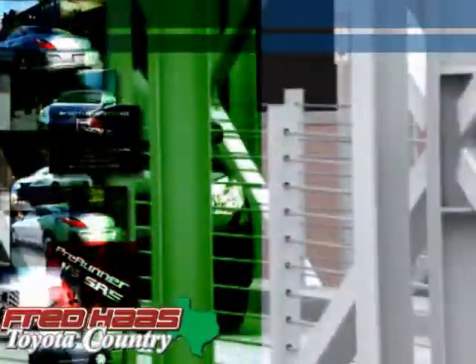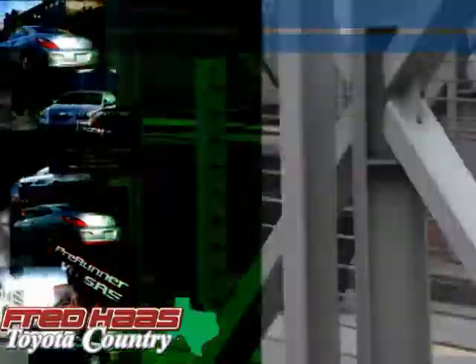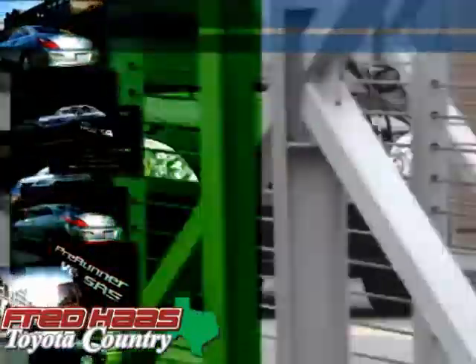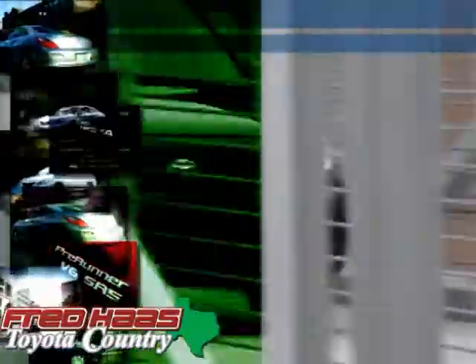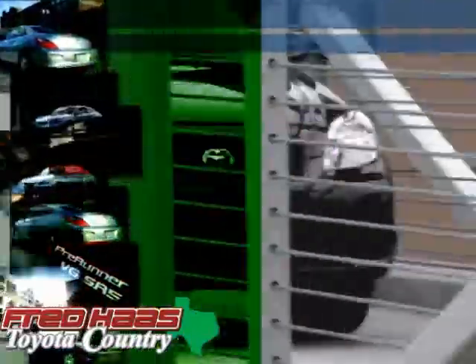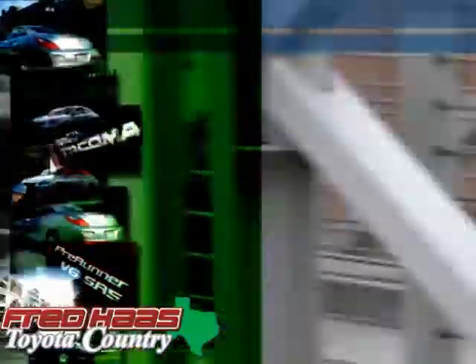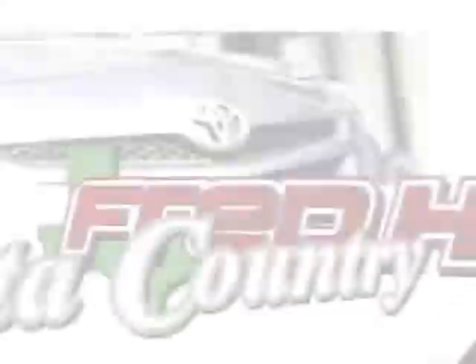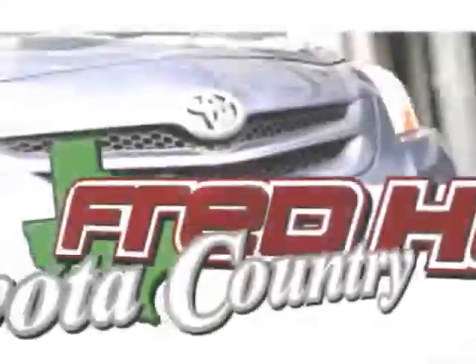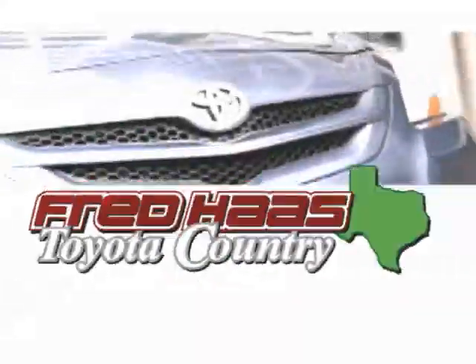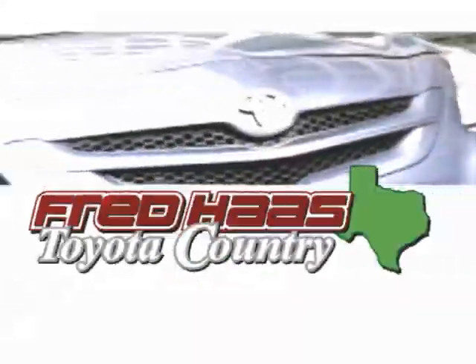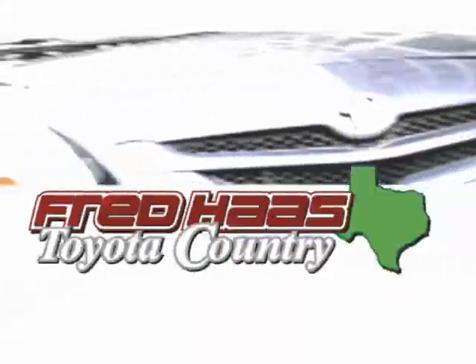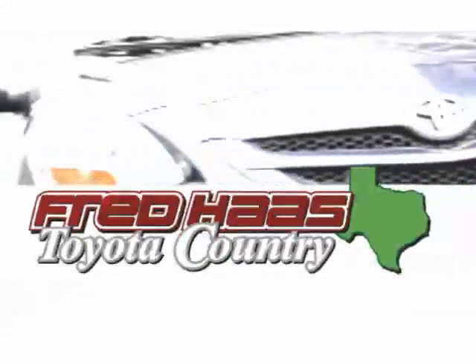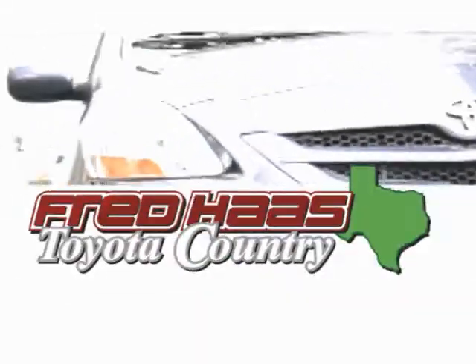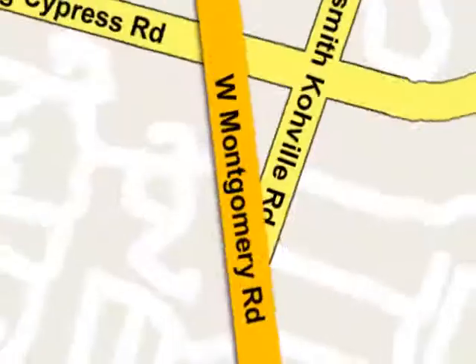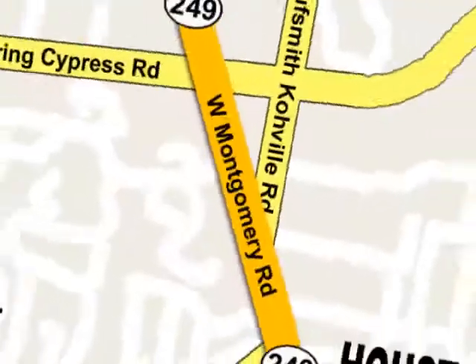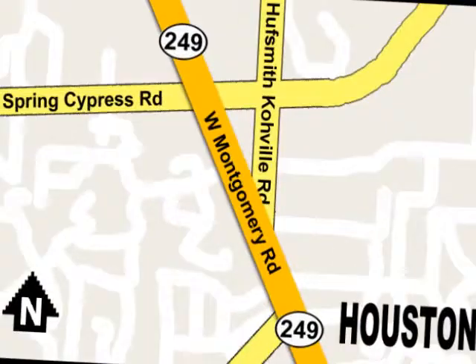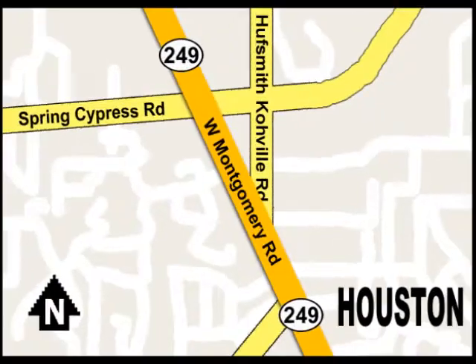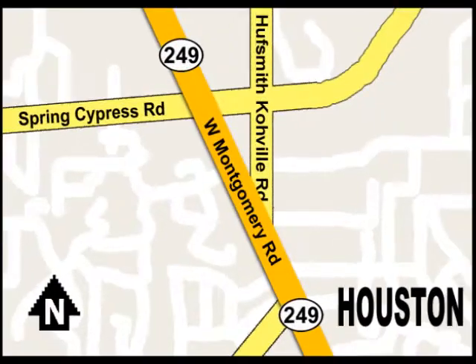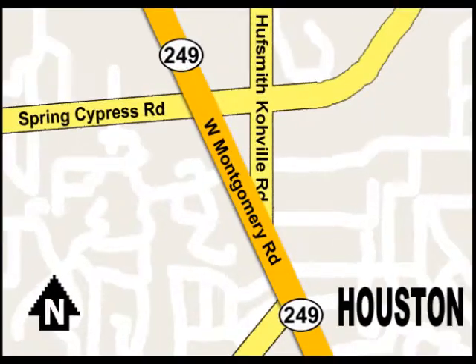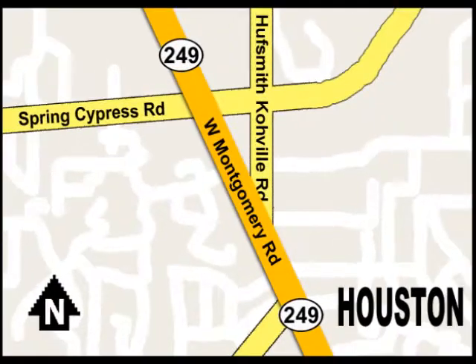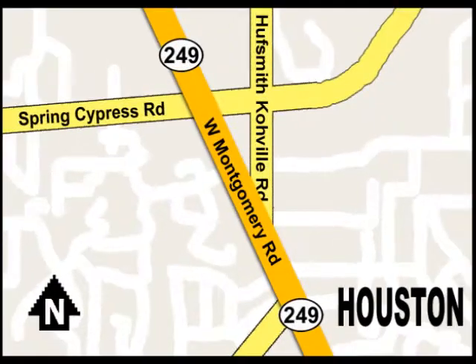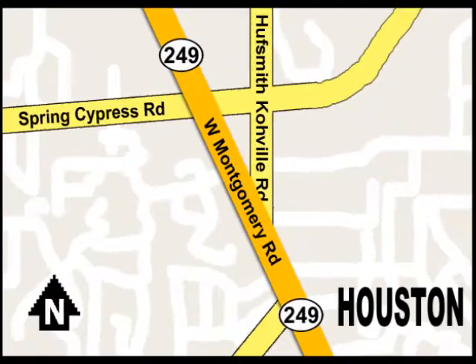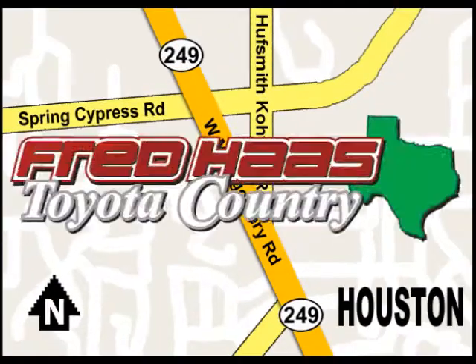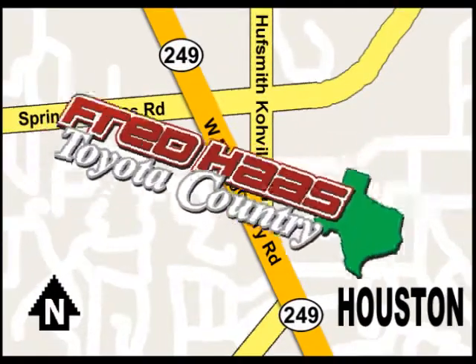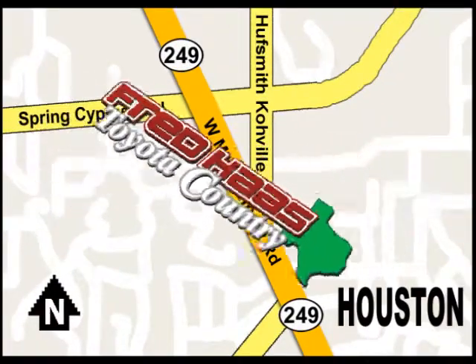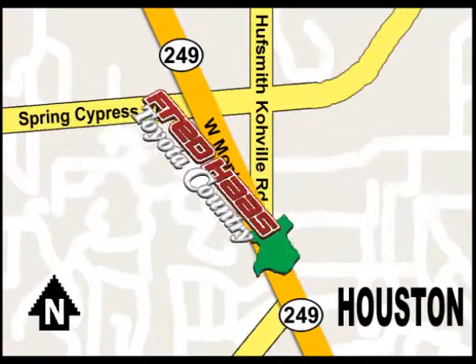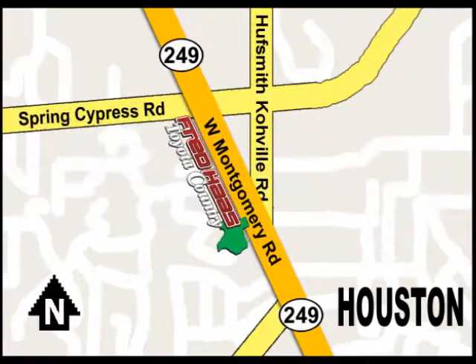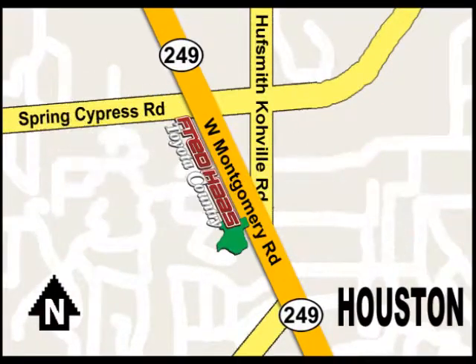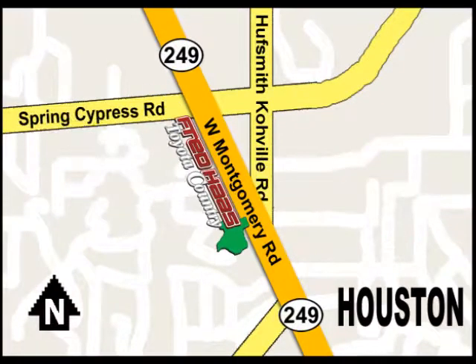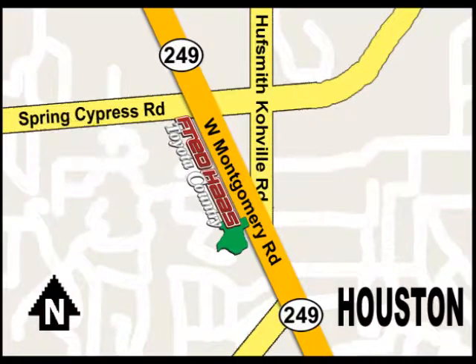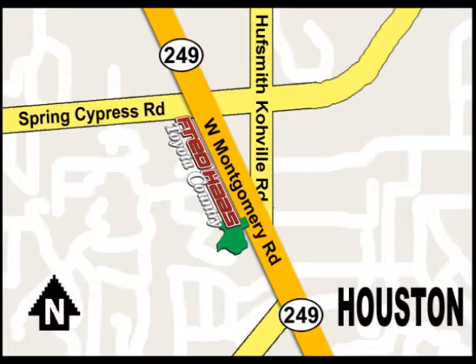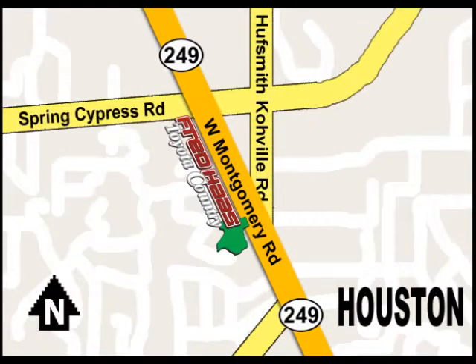Fred Haas Toyota Country — Highway 249 at Spring Cypress, just two miles north of Willowbrook Mall.